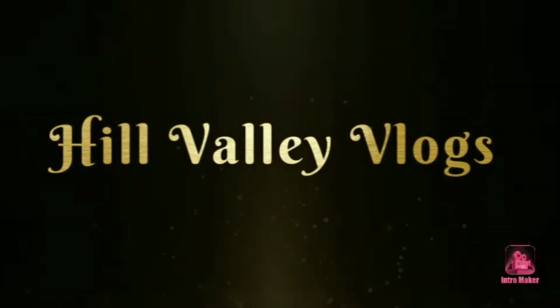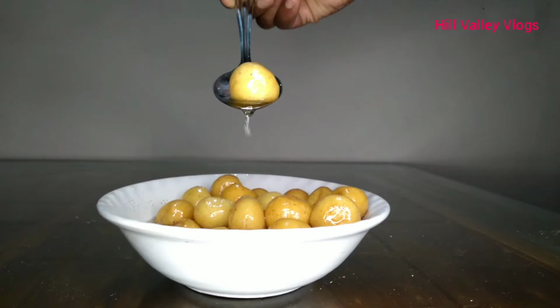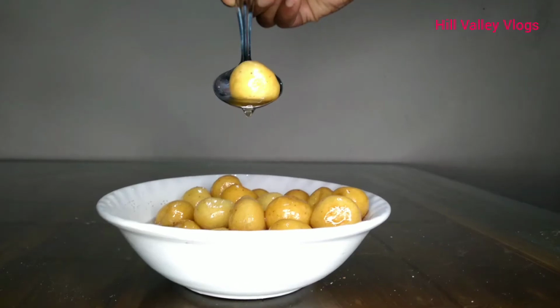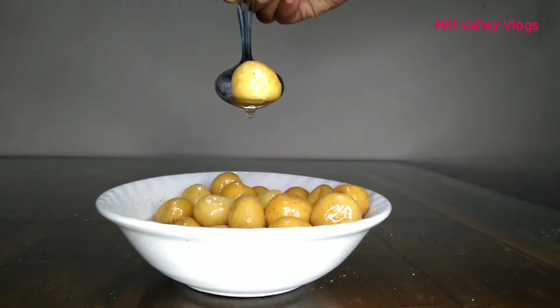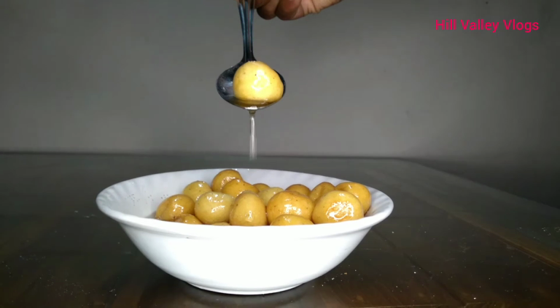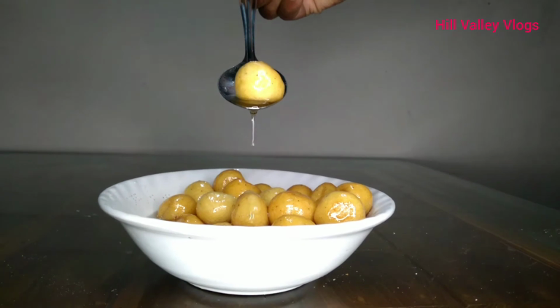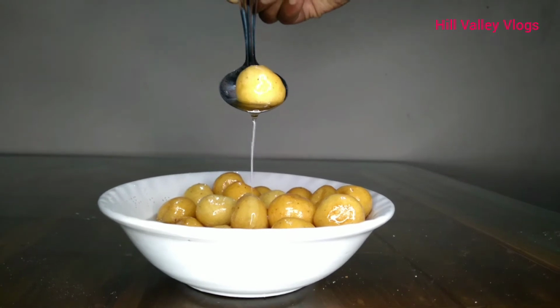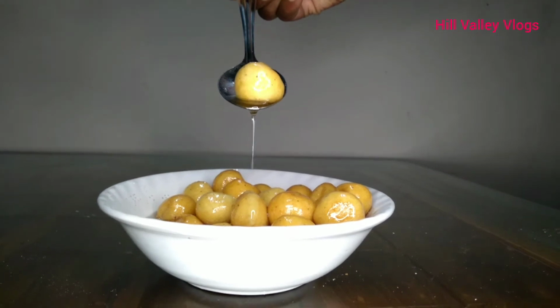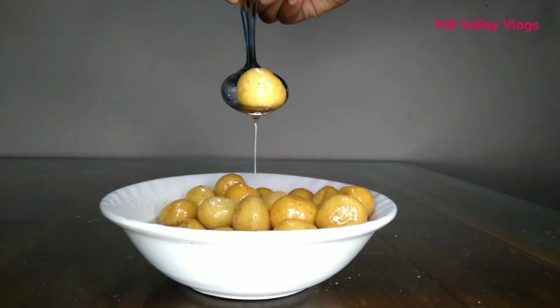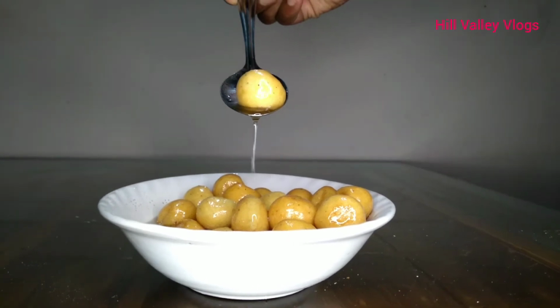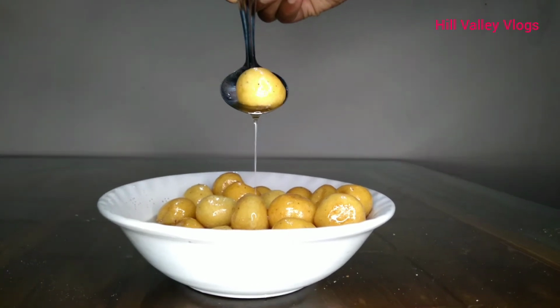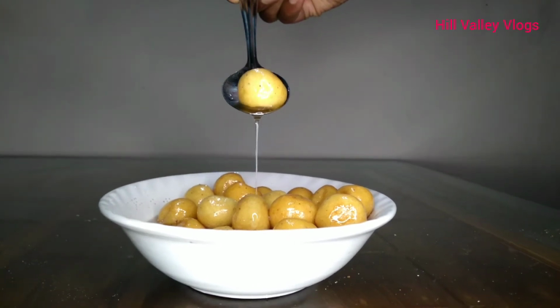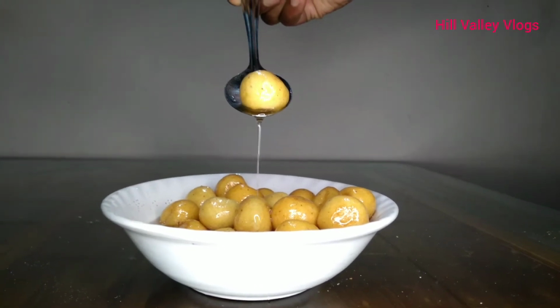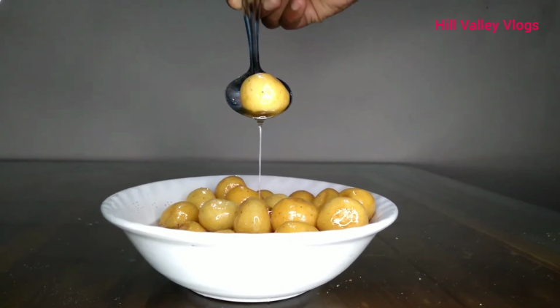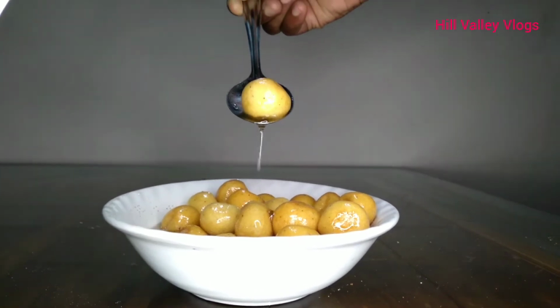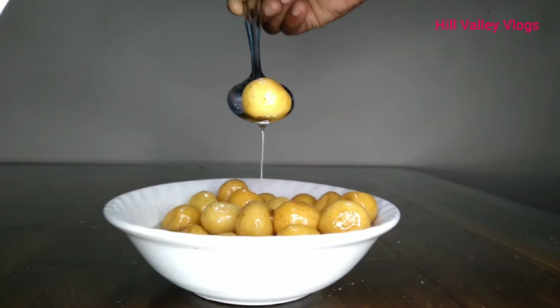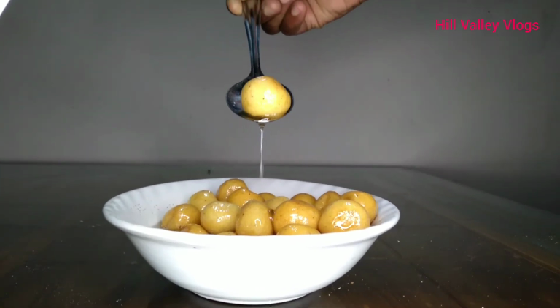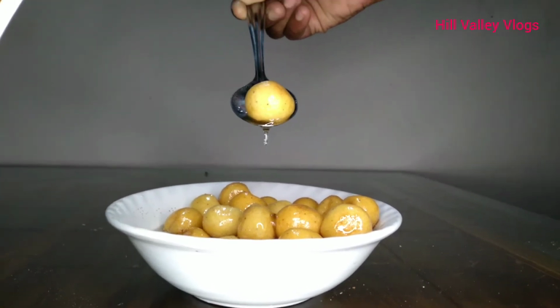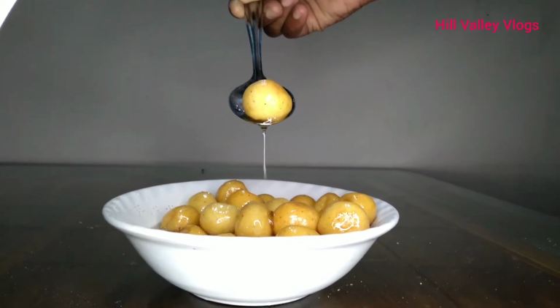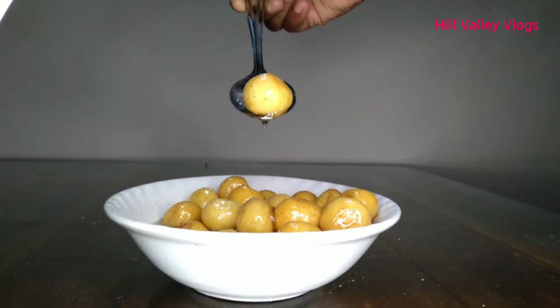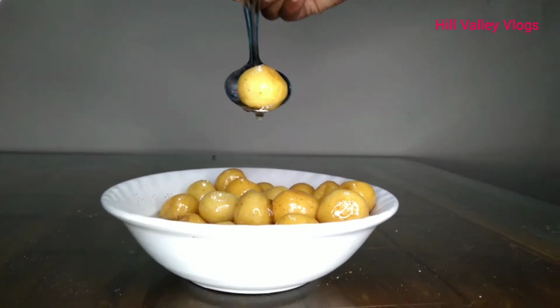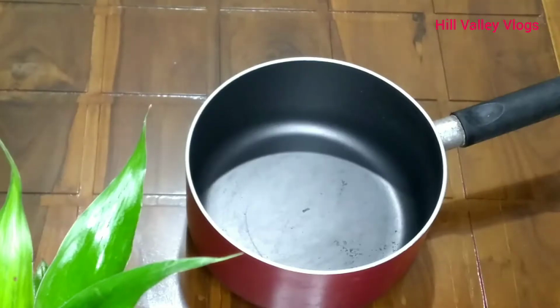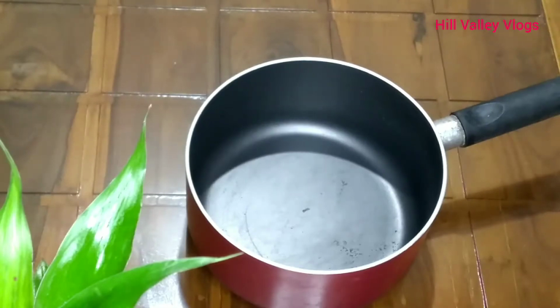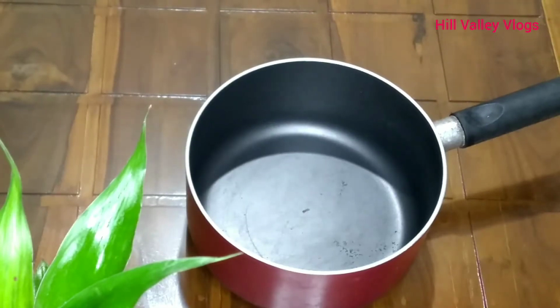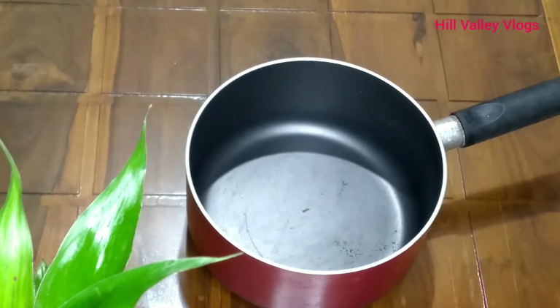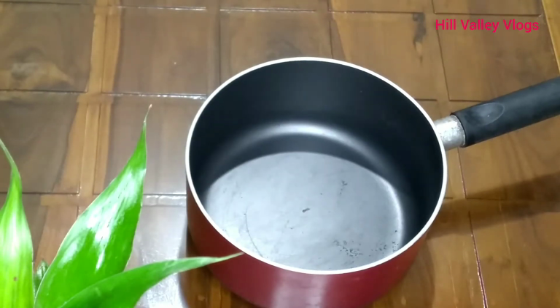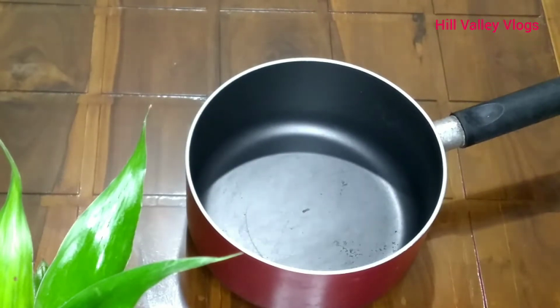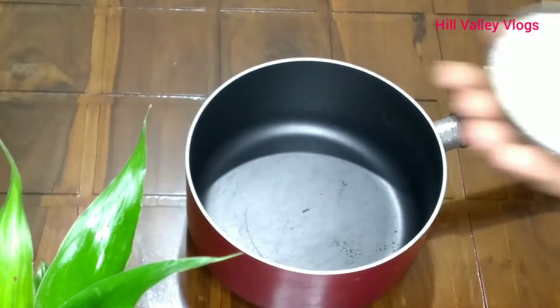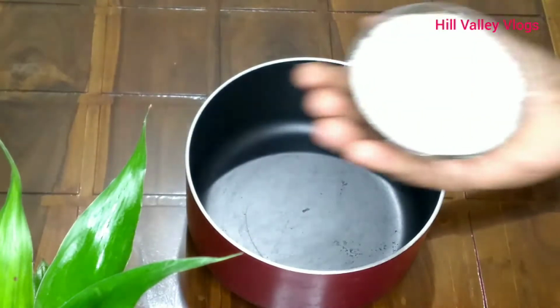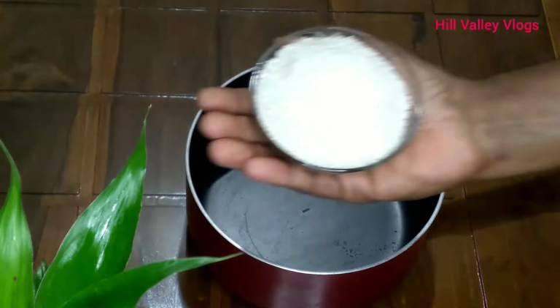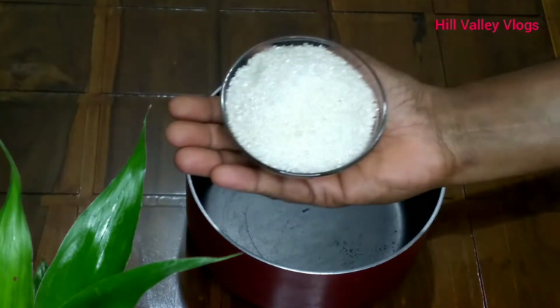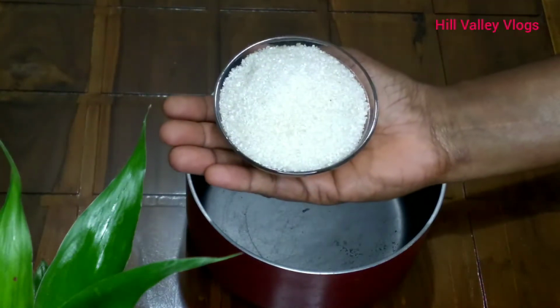Hello friends, welcome to the new video. Today we are going to cook.